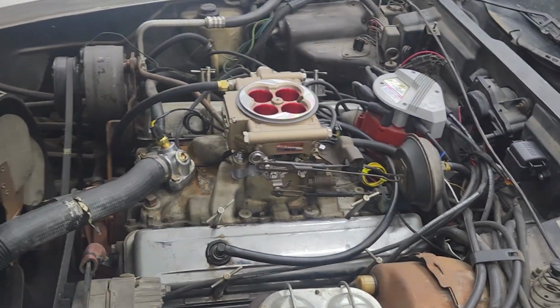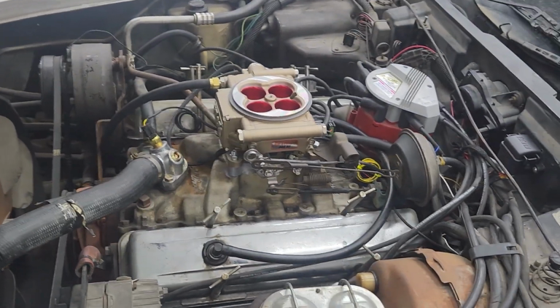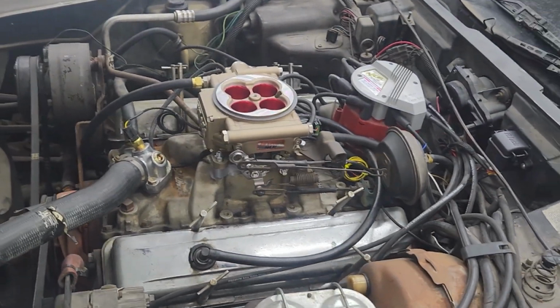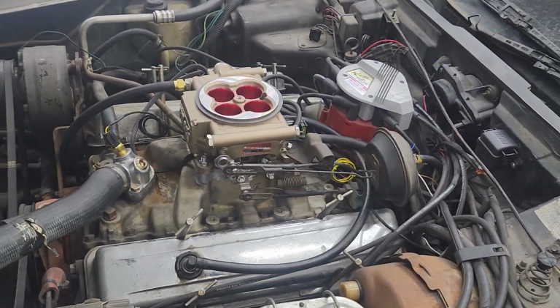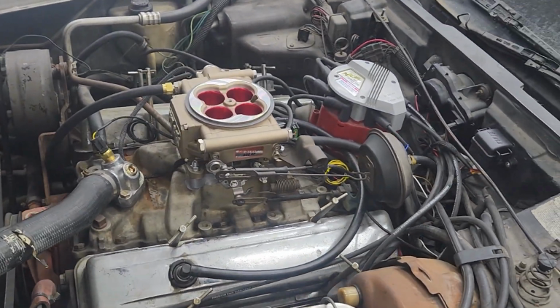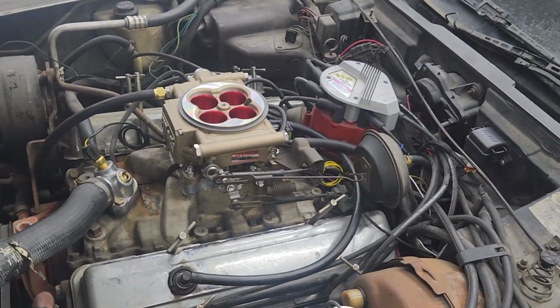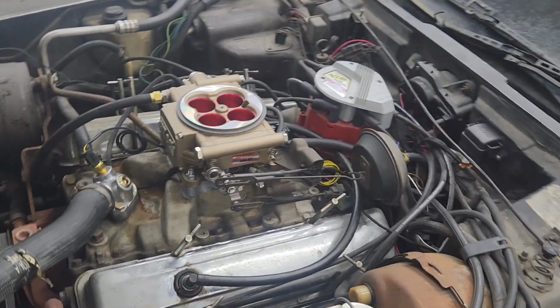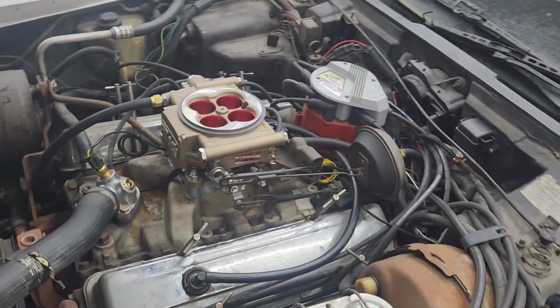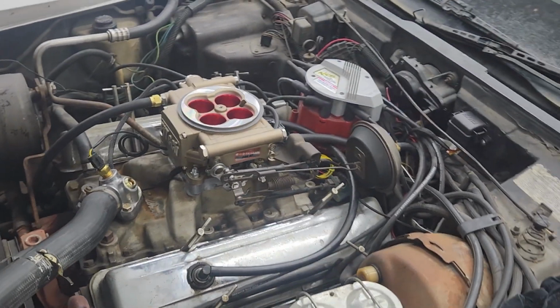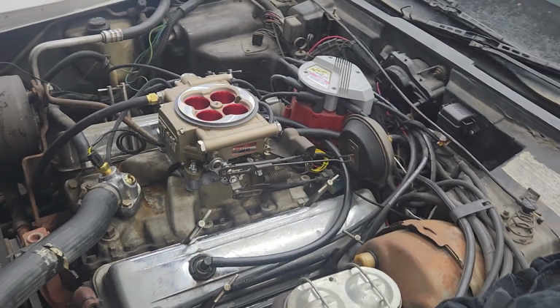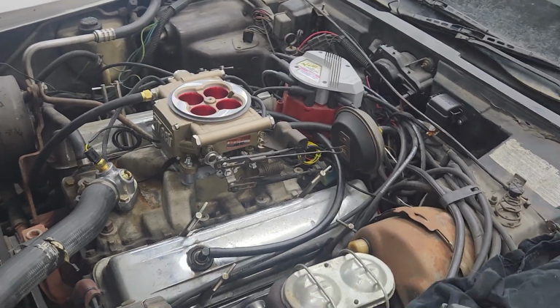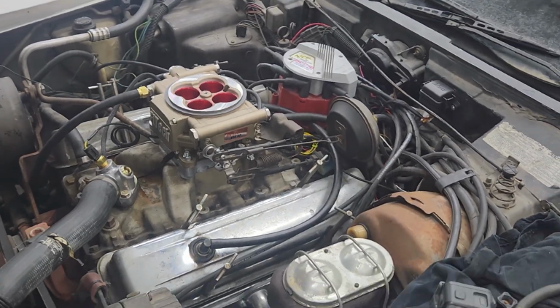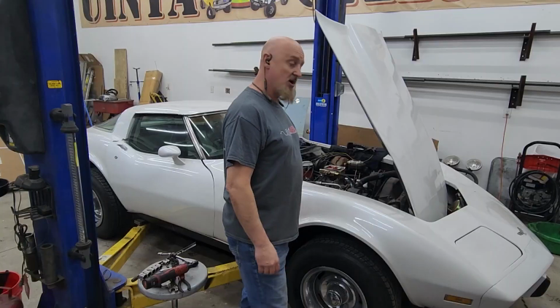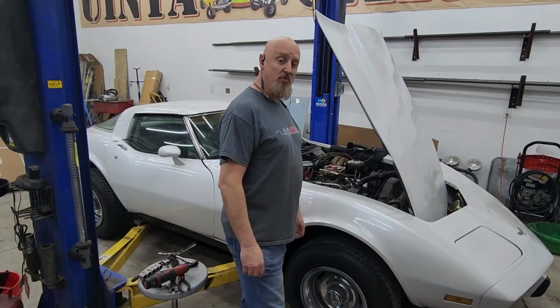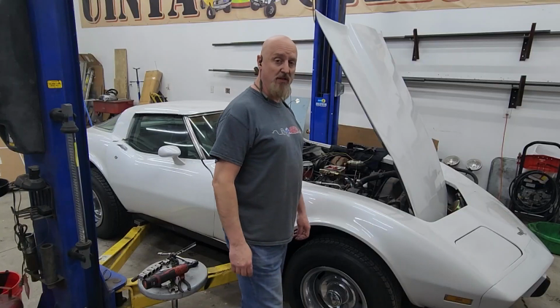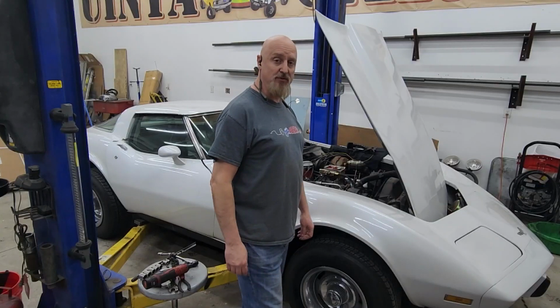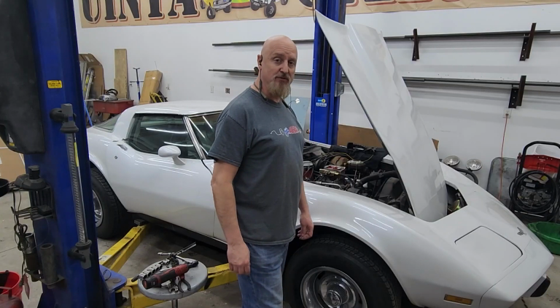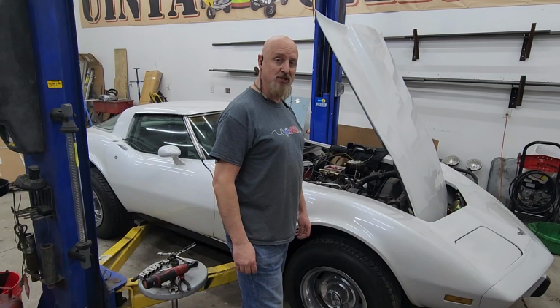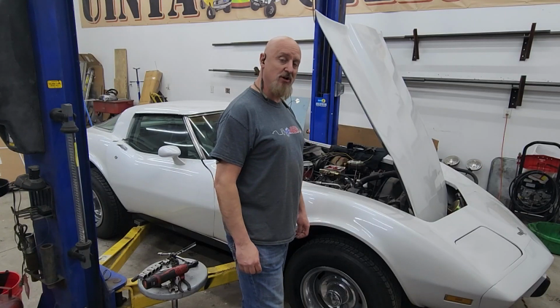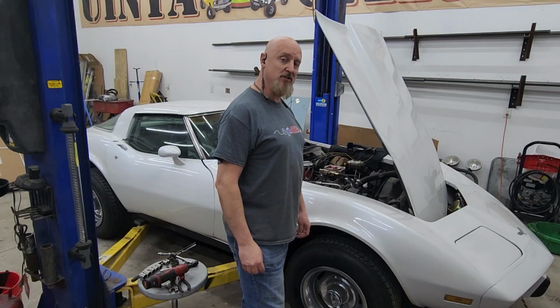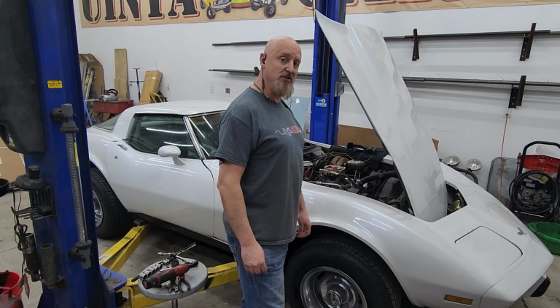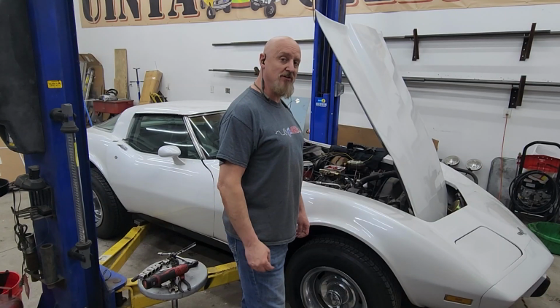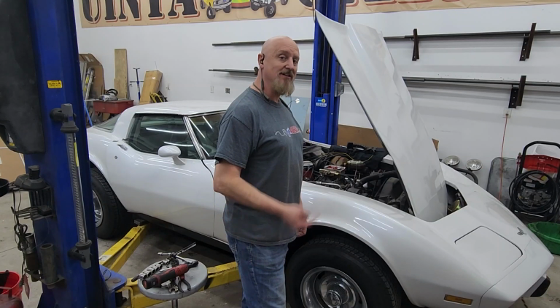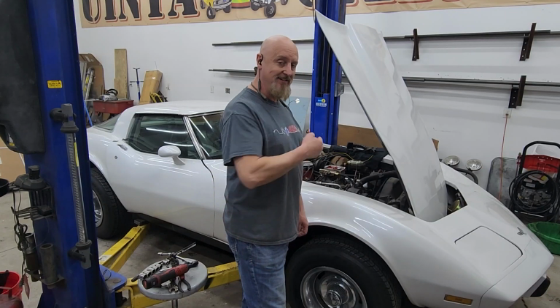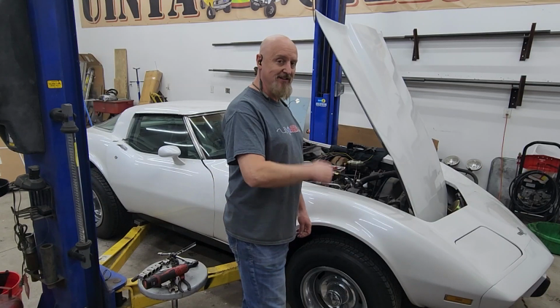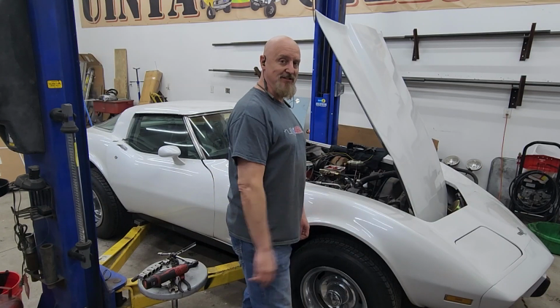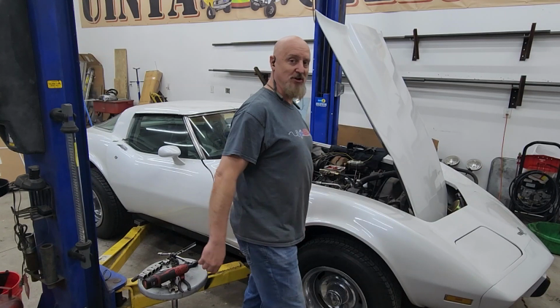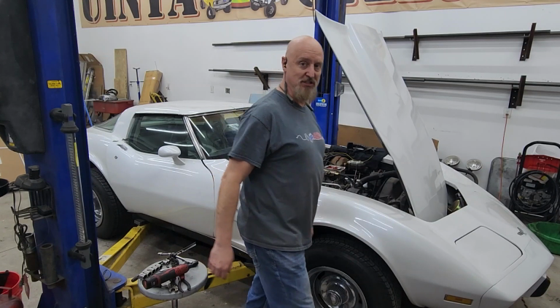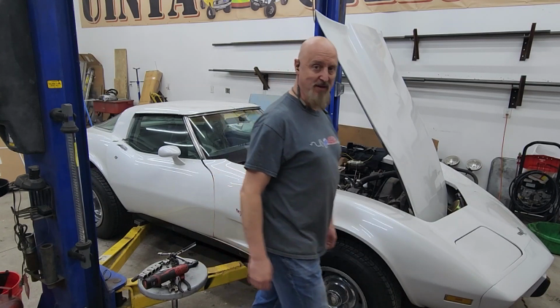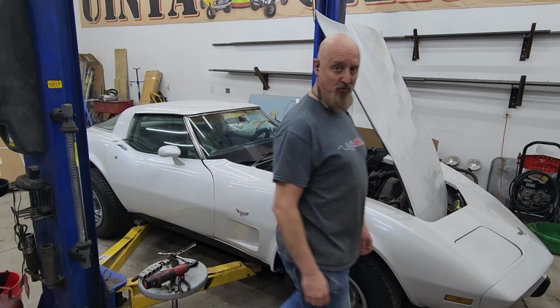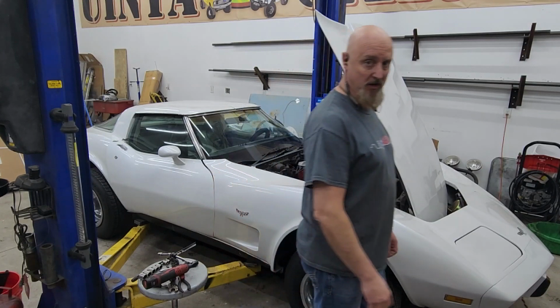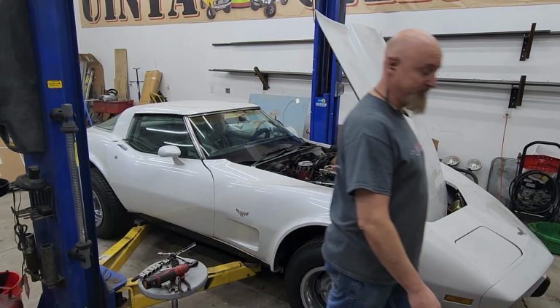We've got the fuel injection all installed — let's start this bad boy up and see if we got it all hooked up right.